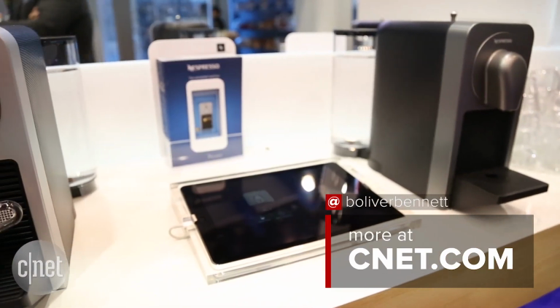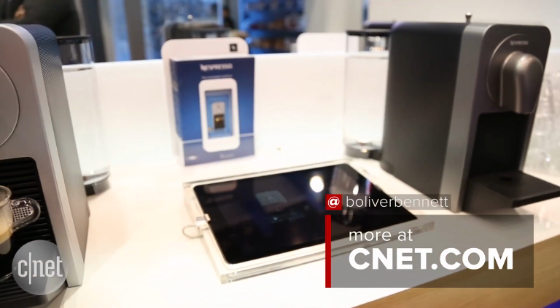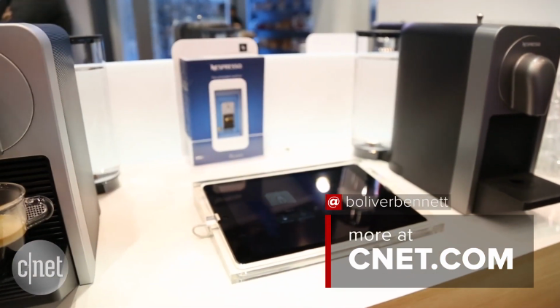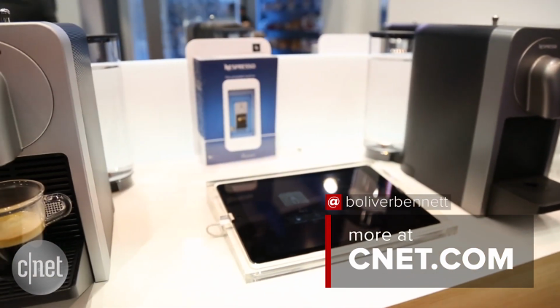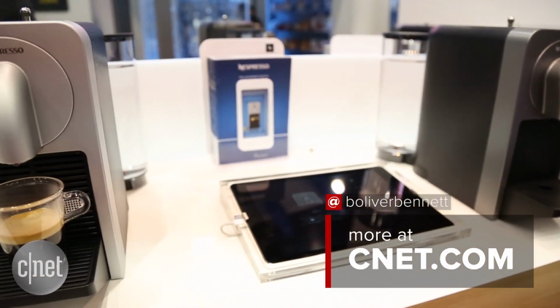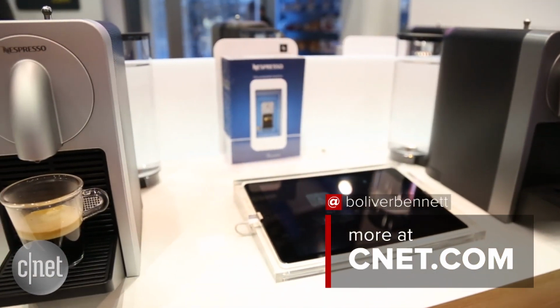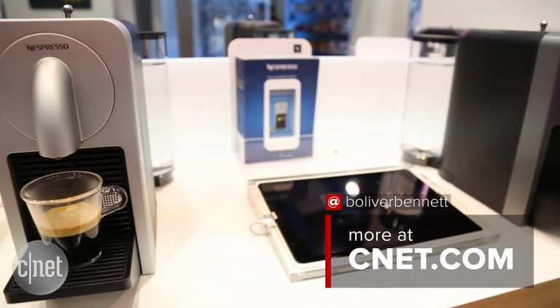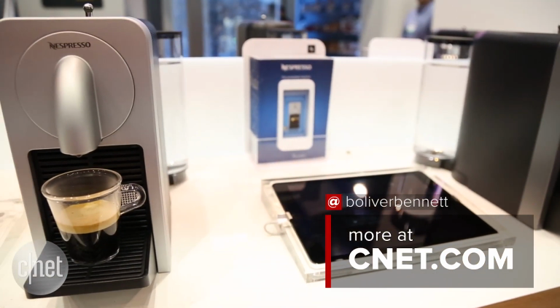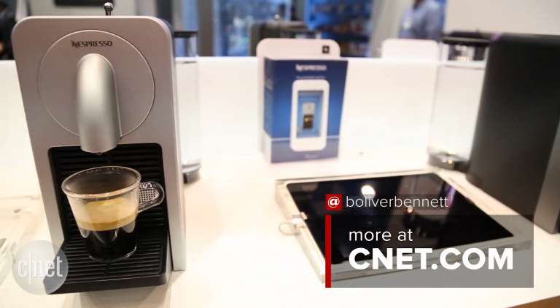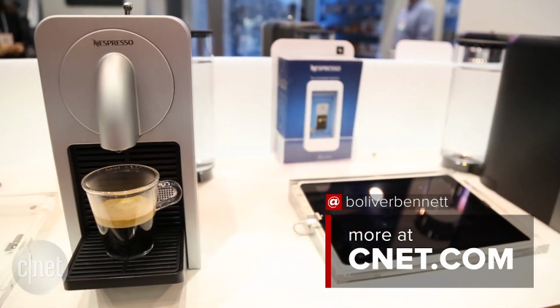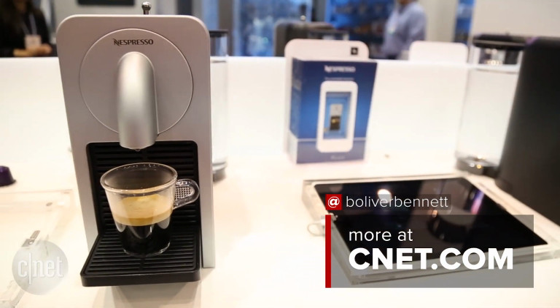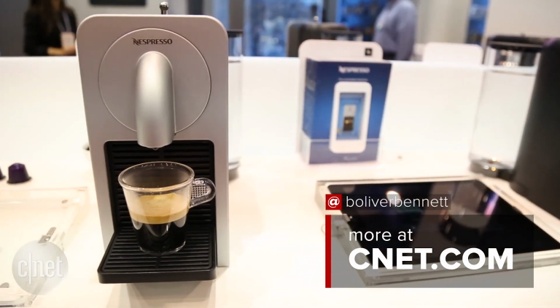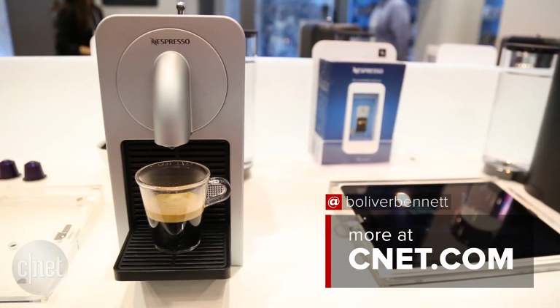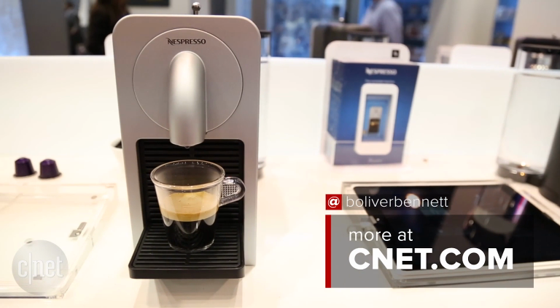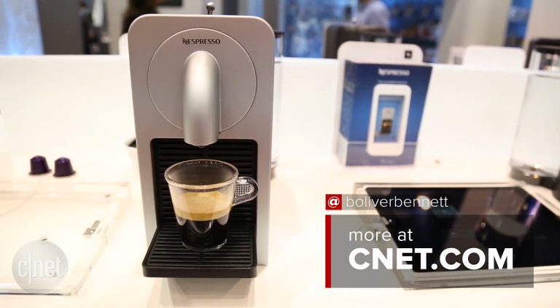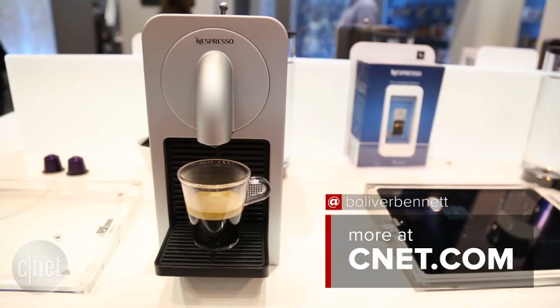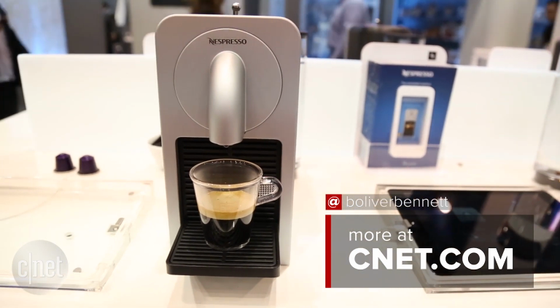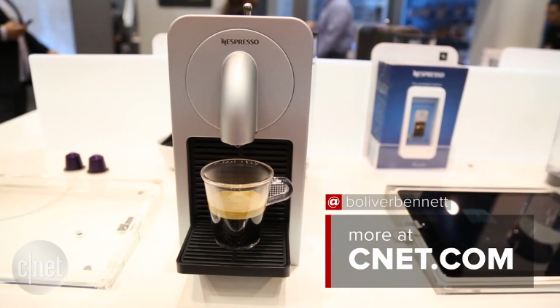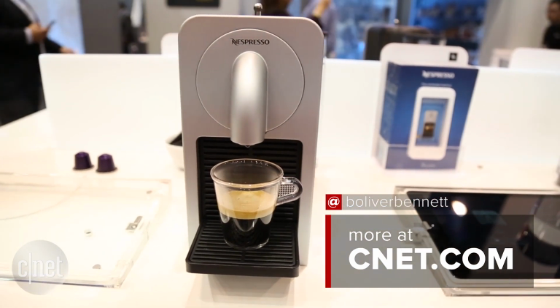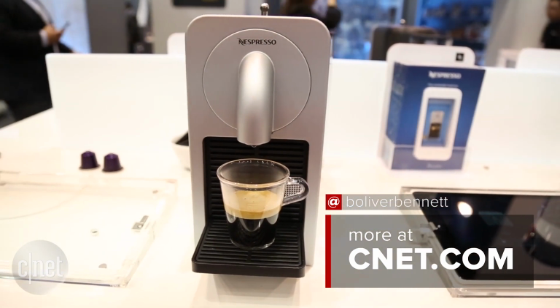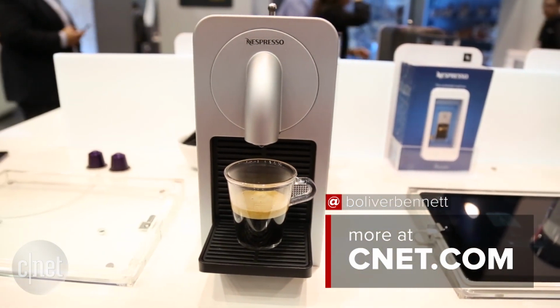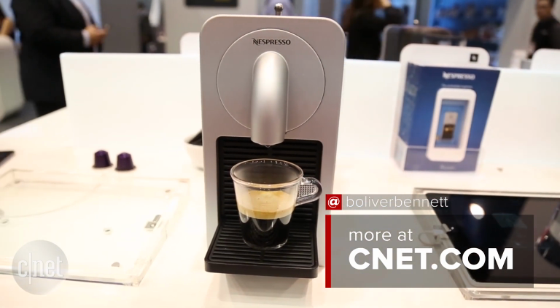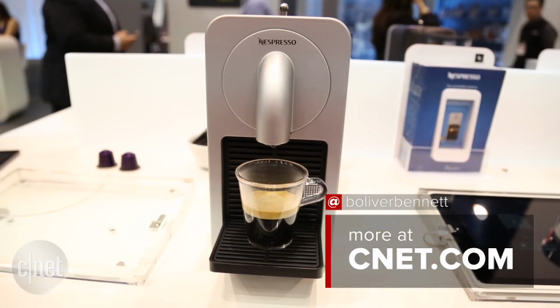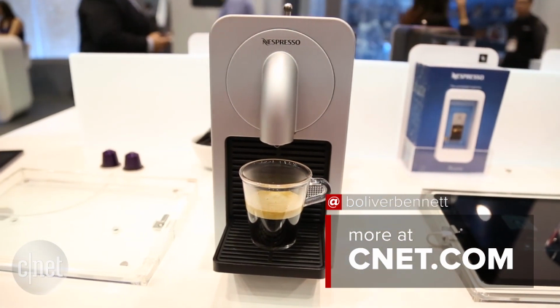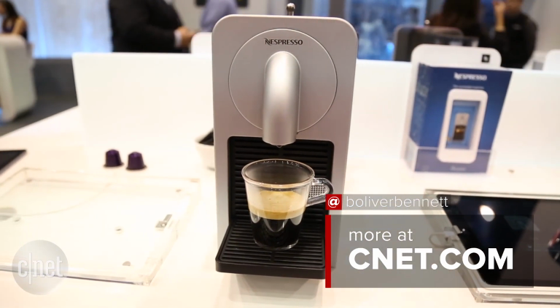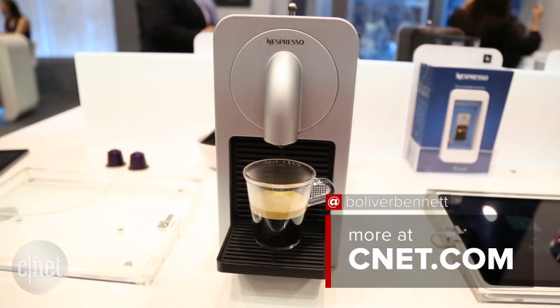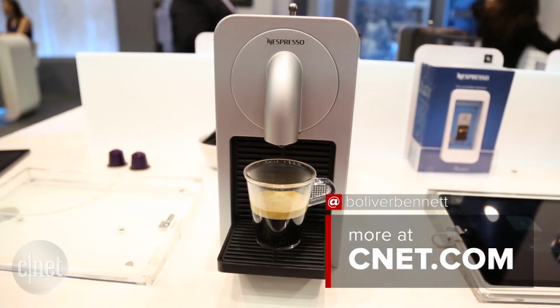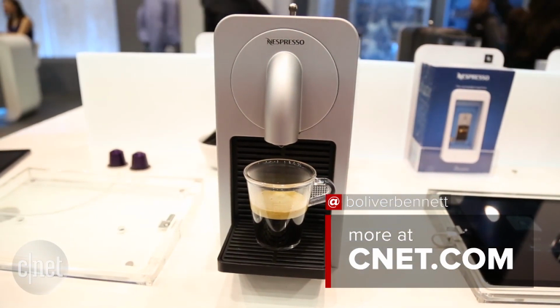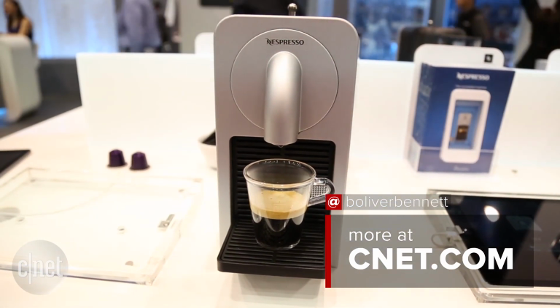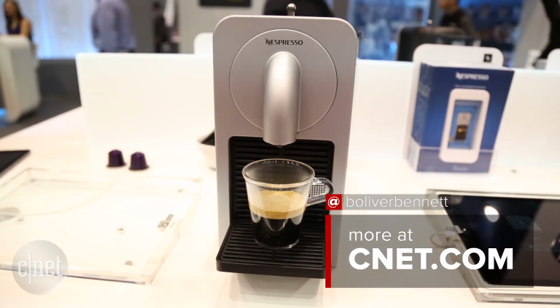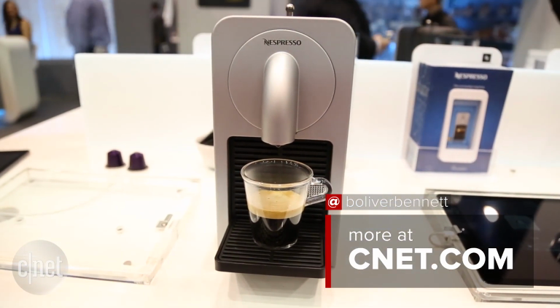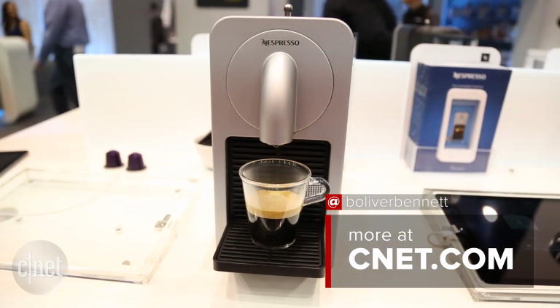Right now I can't wait to take a look at this machine up close. Stay tuned for a full review.